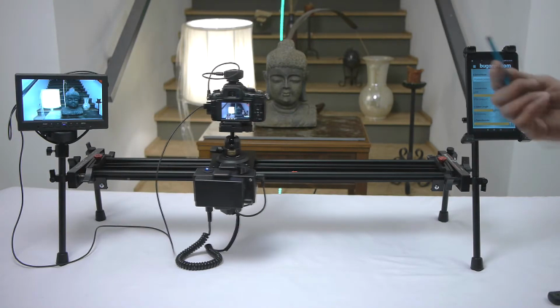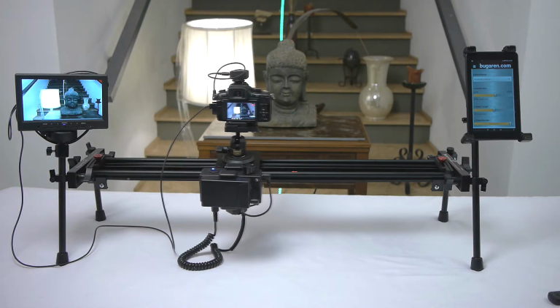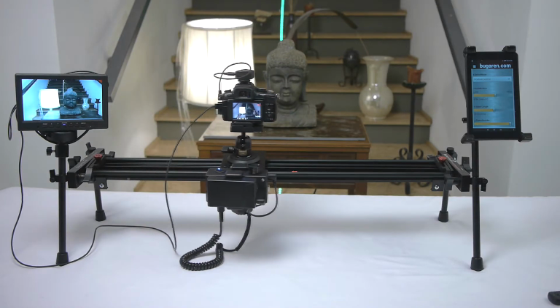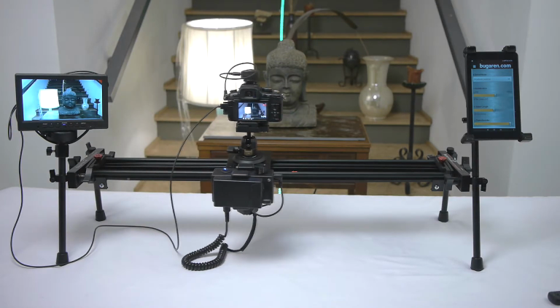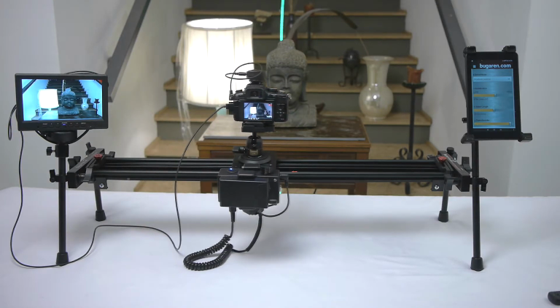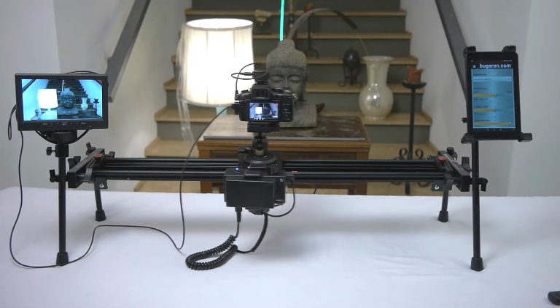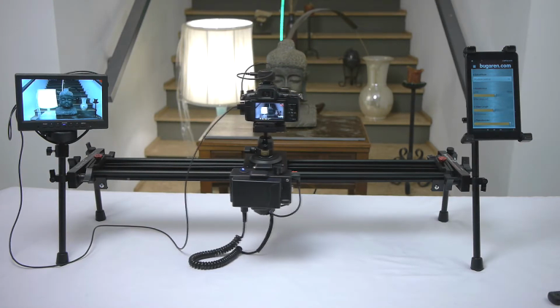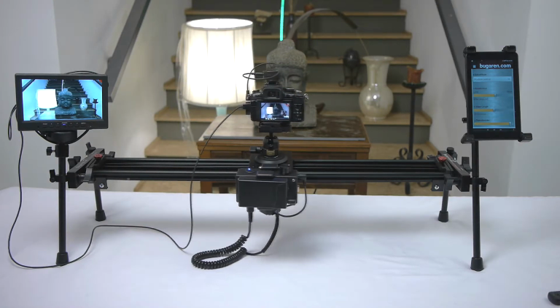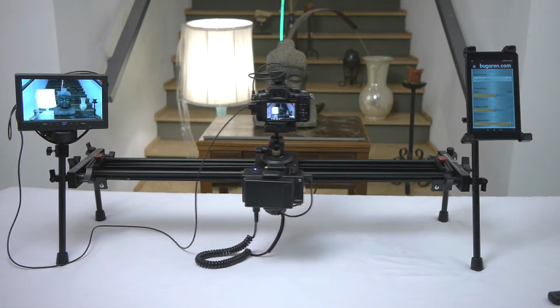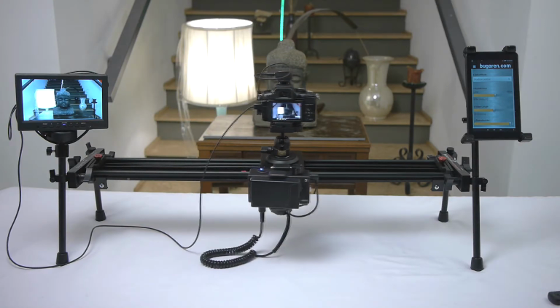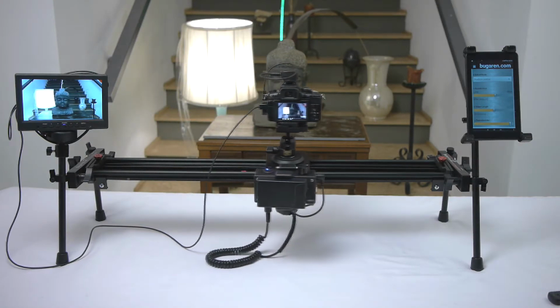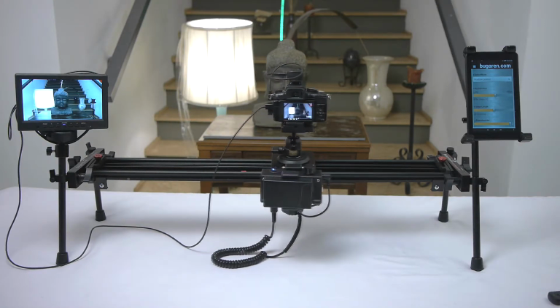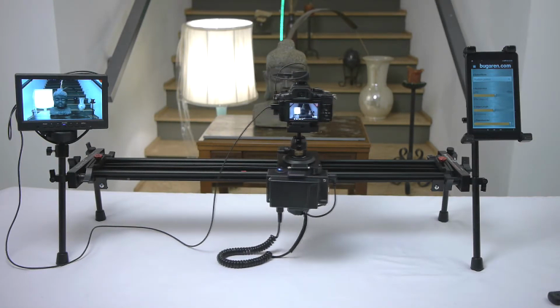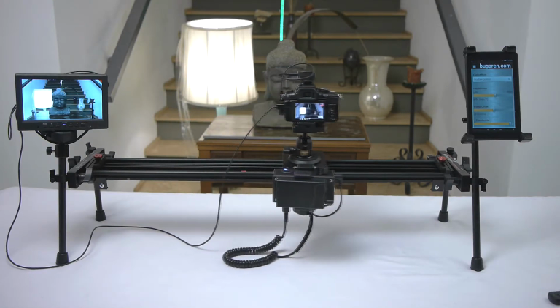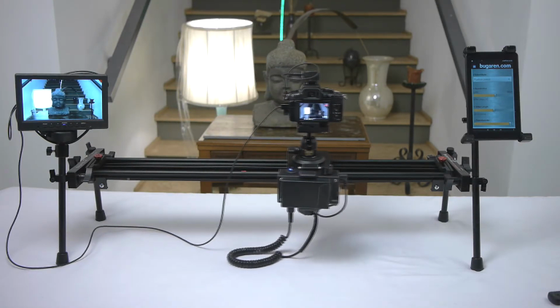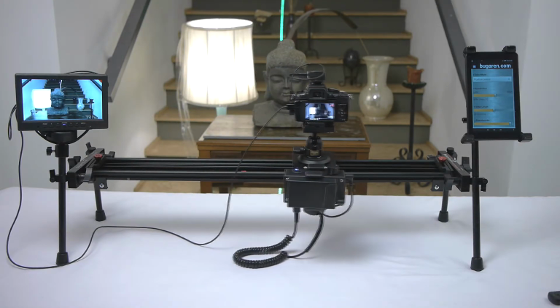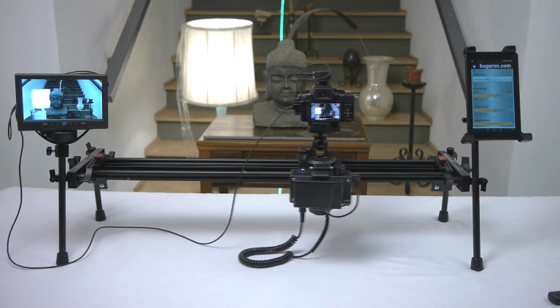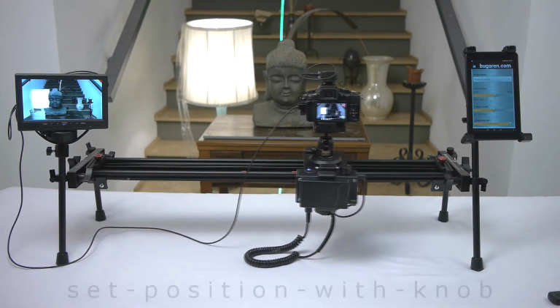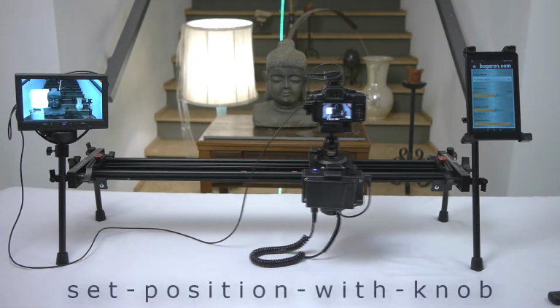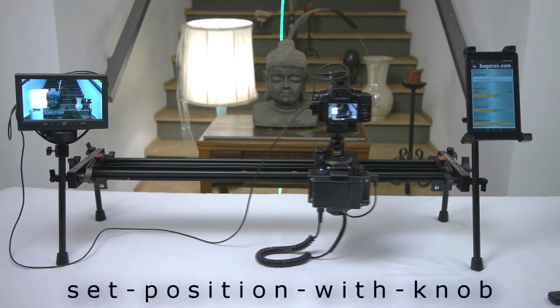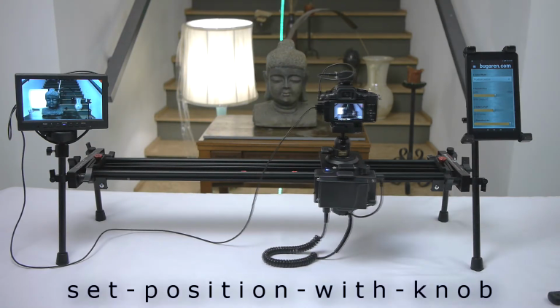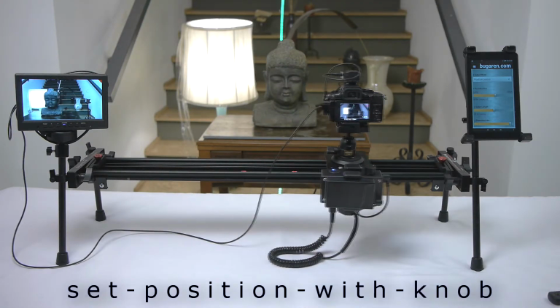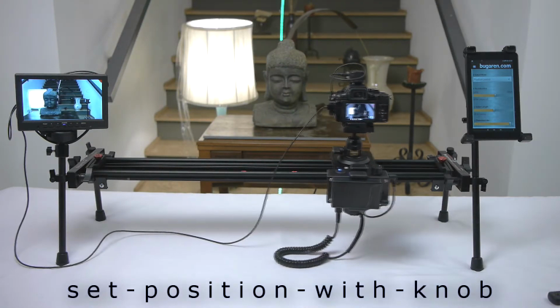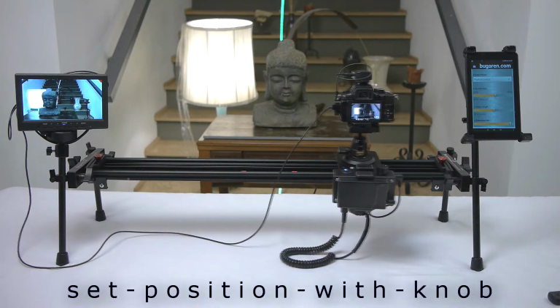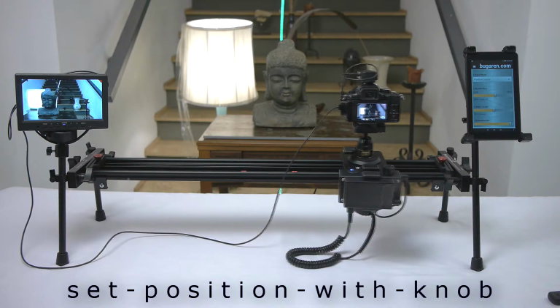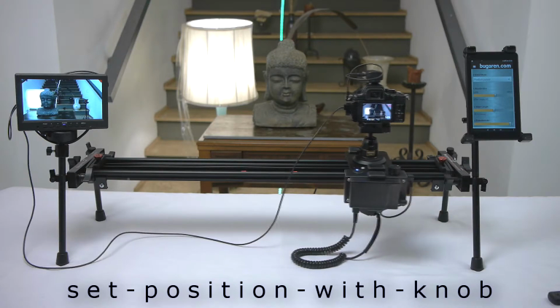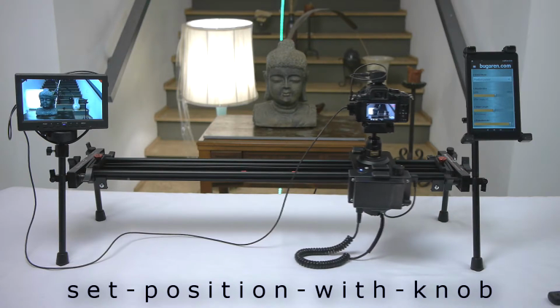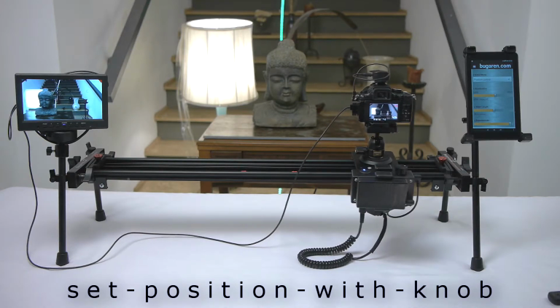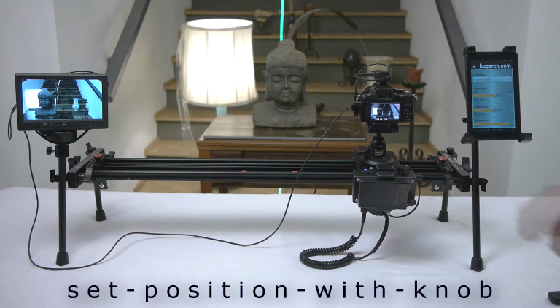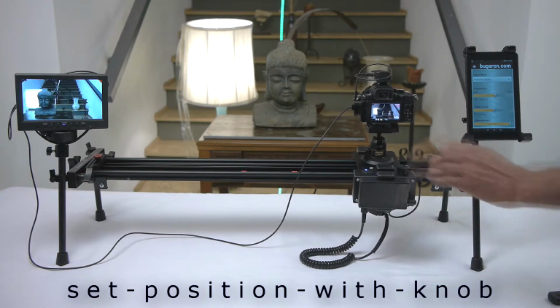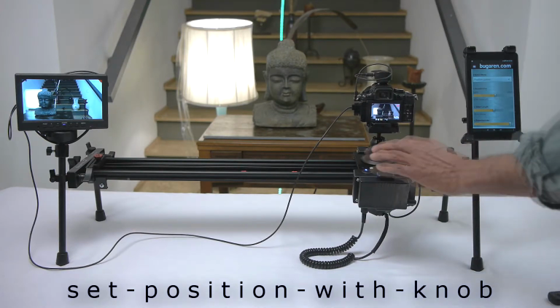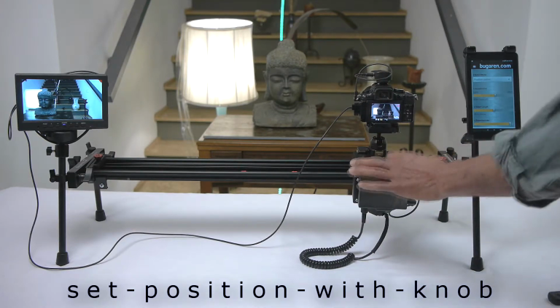You can also set the position of the slider with the knob right here.